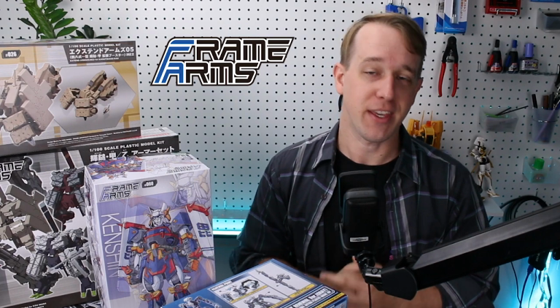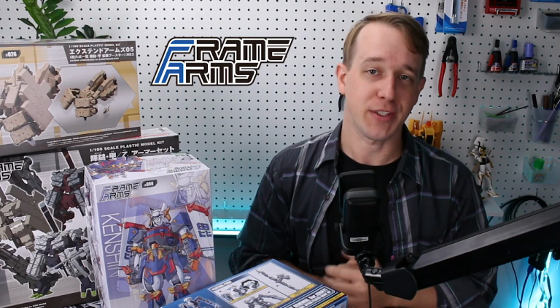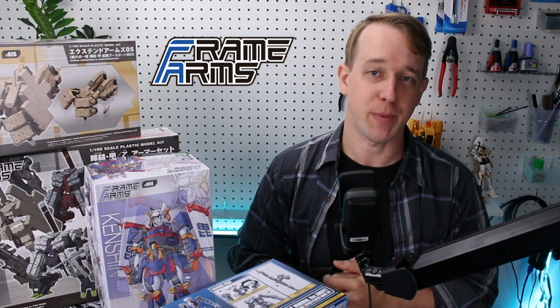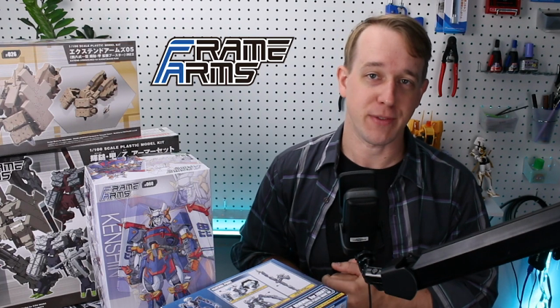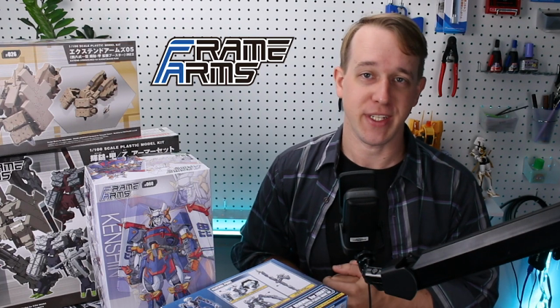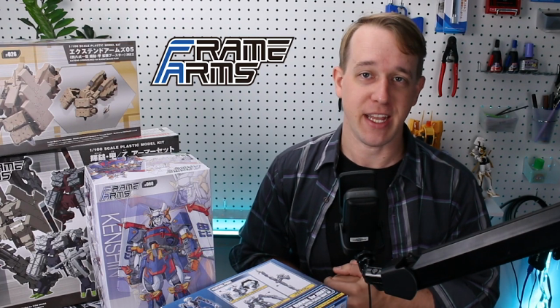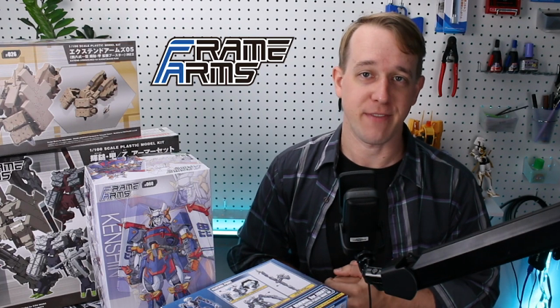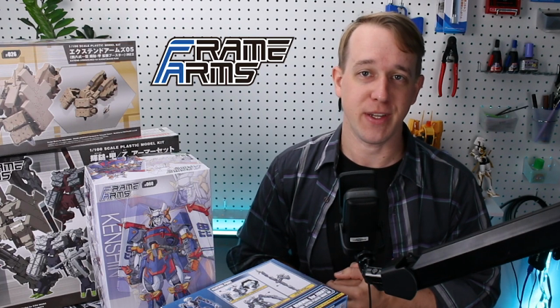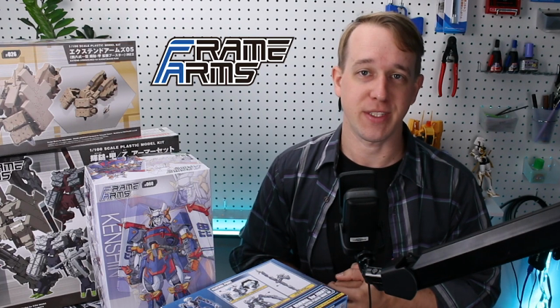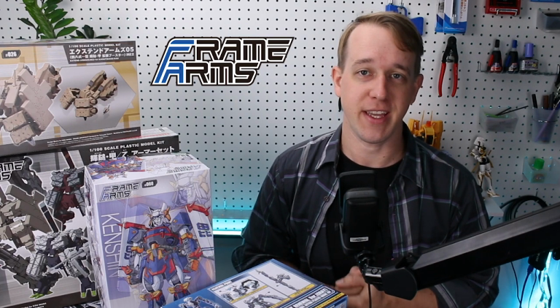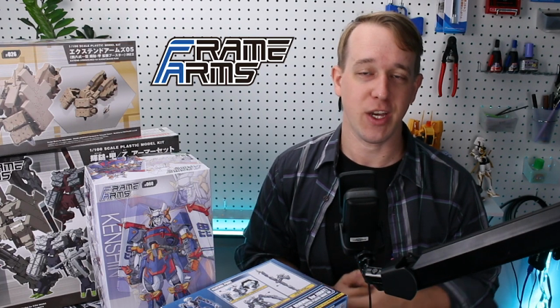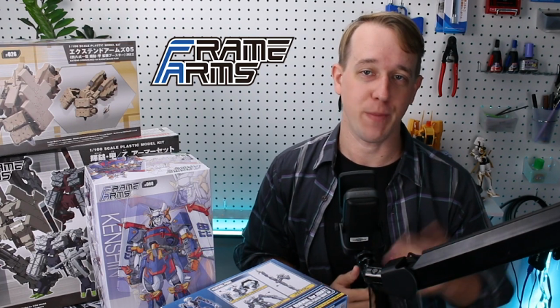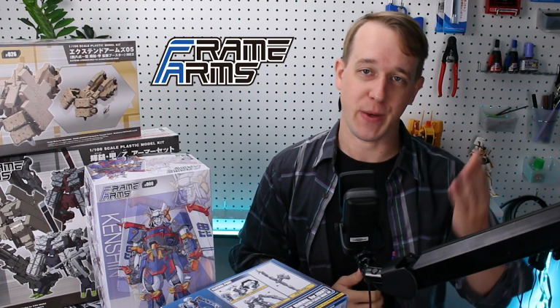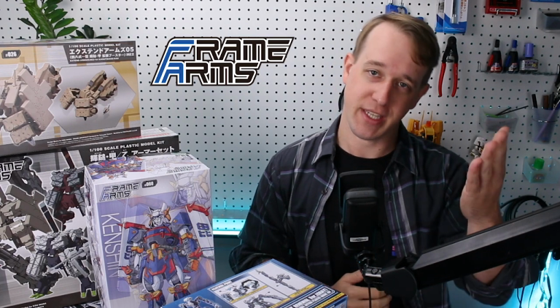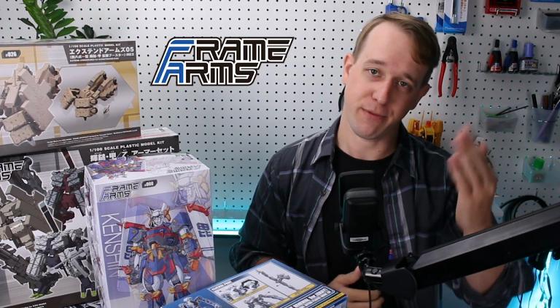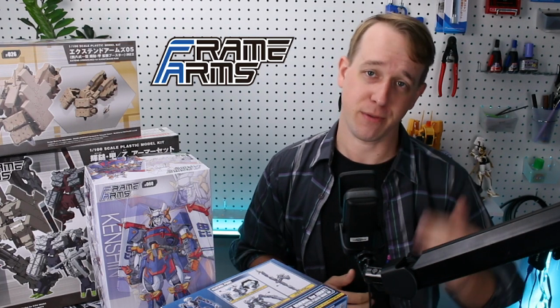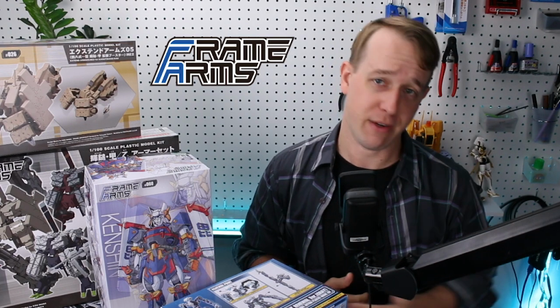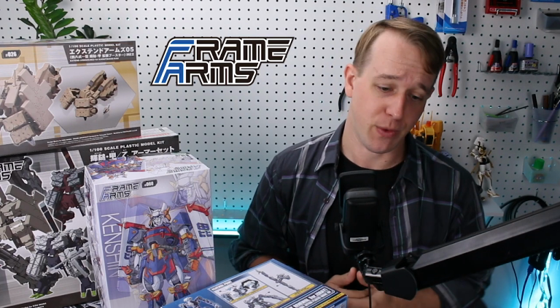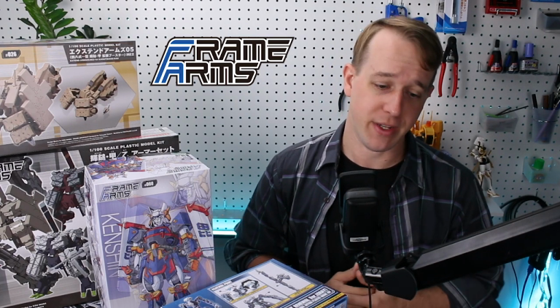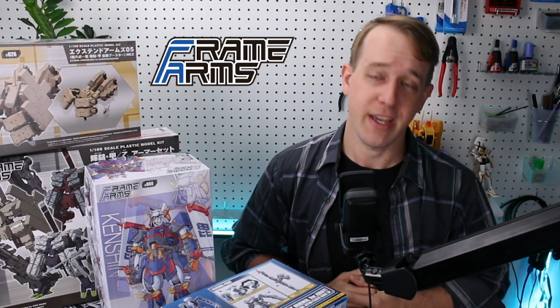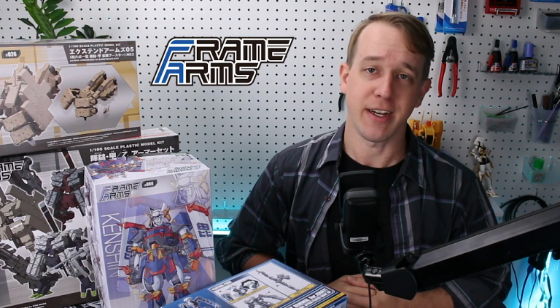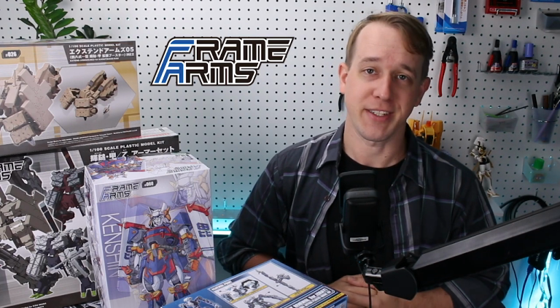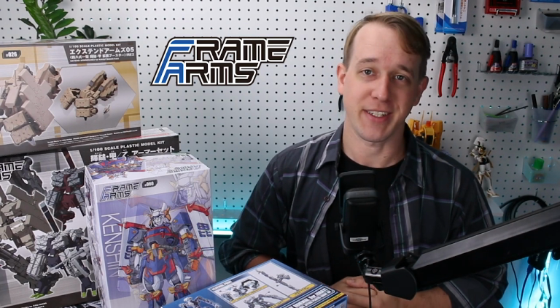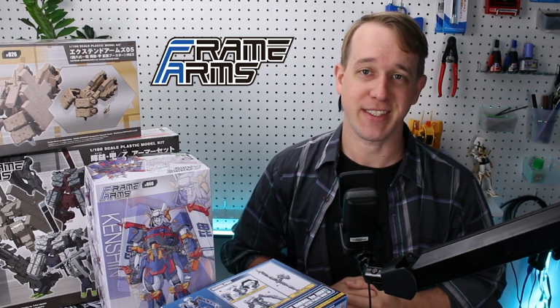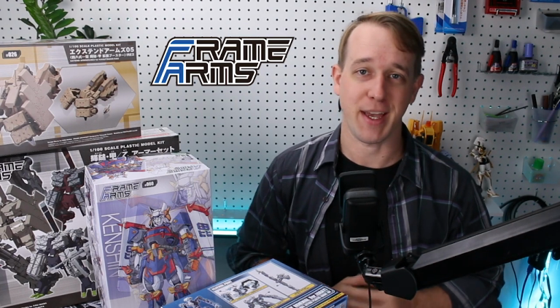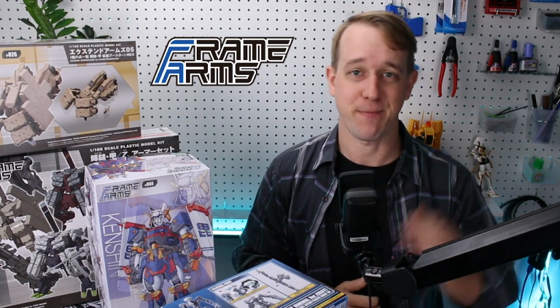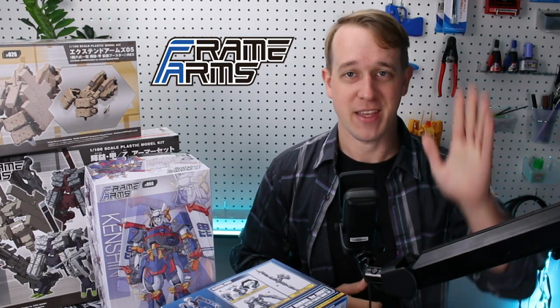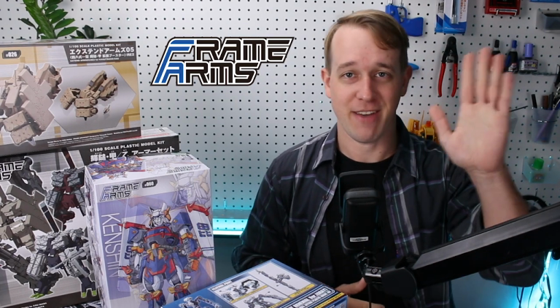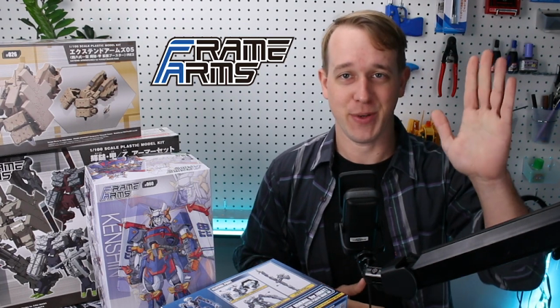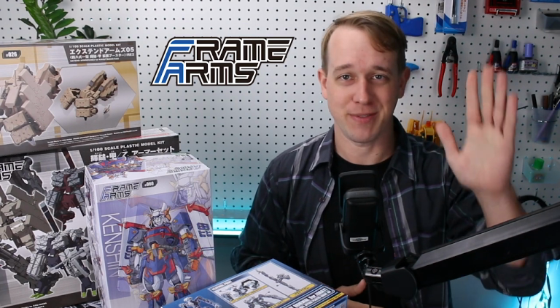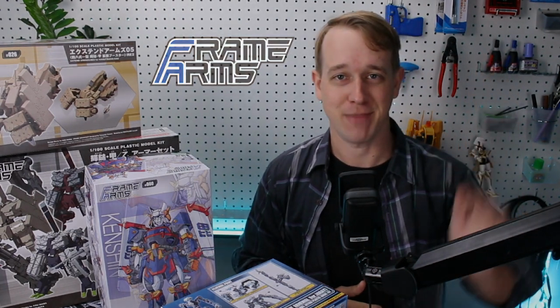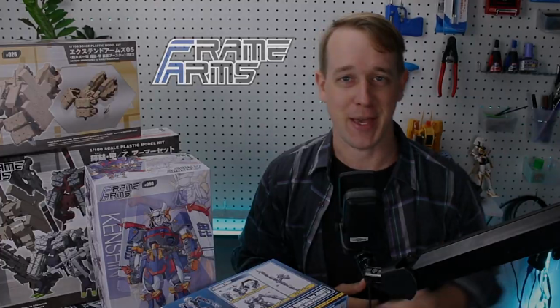Thank you all so much for checking out the video today. I hope that was helpful for everyone. Until next time, have a good one. Bye bye.